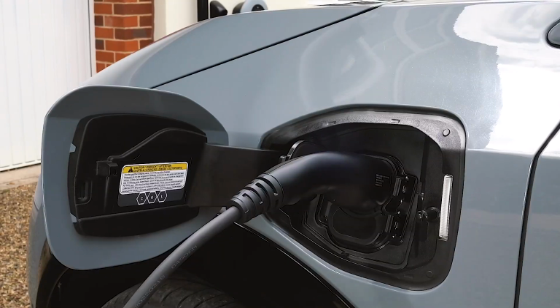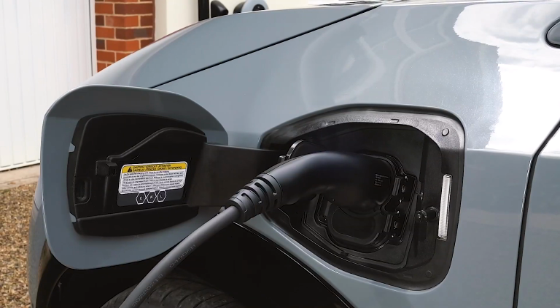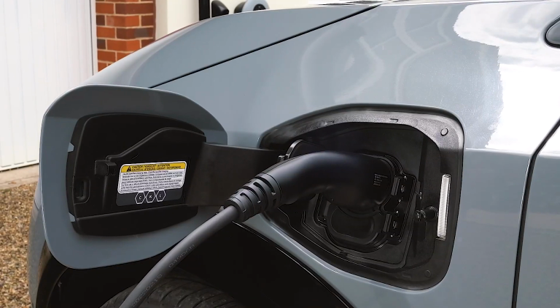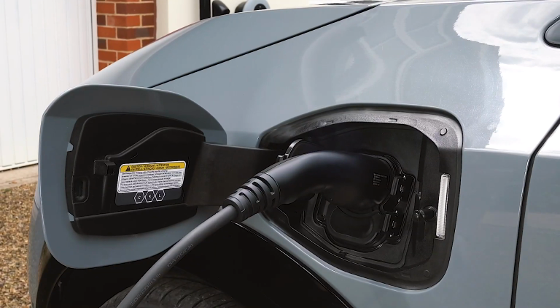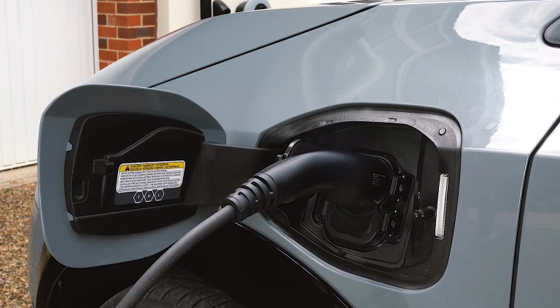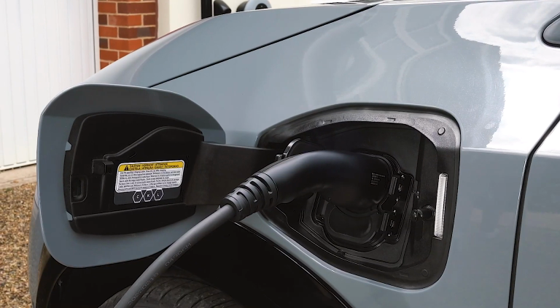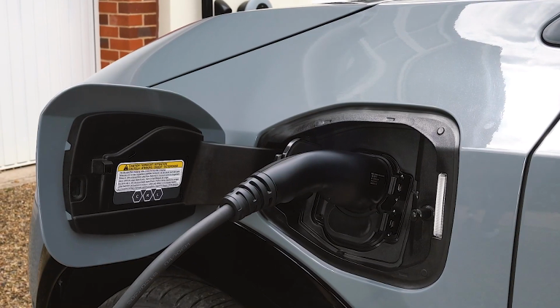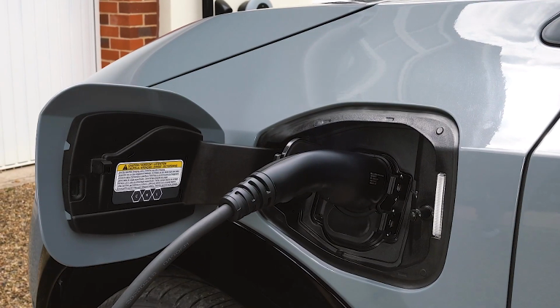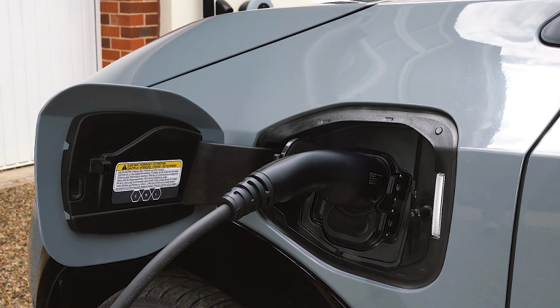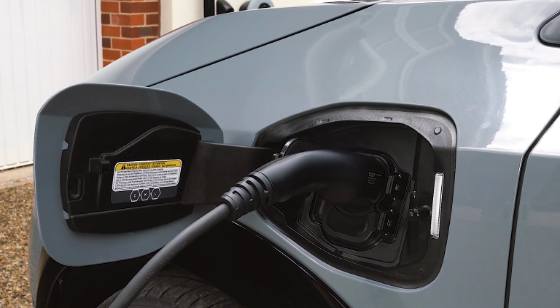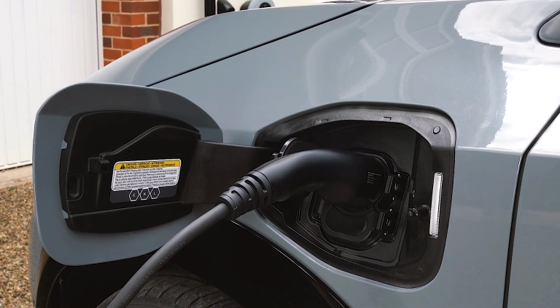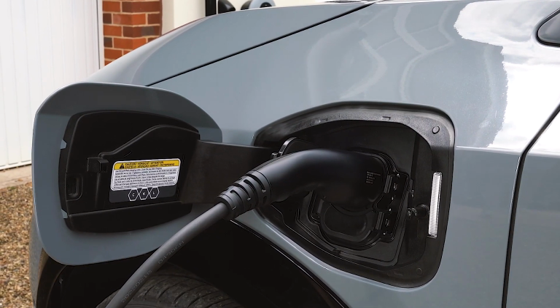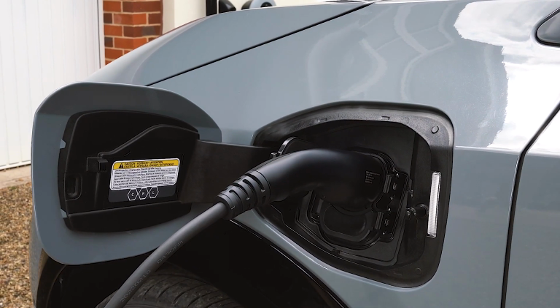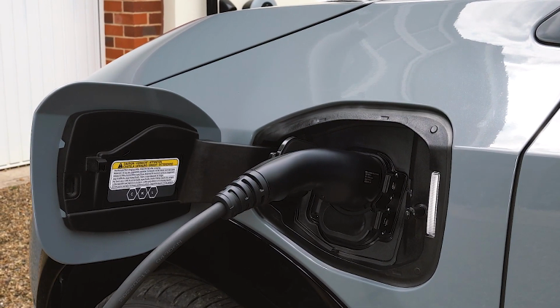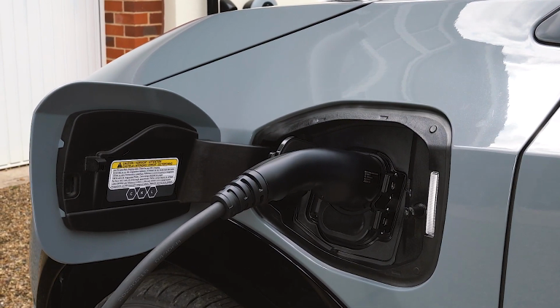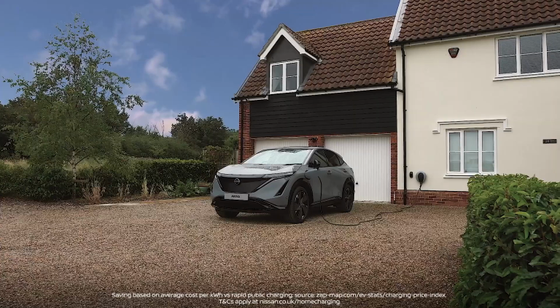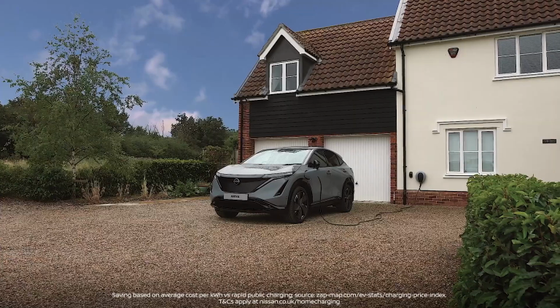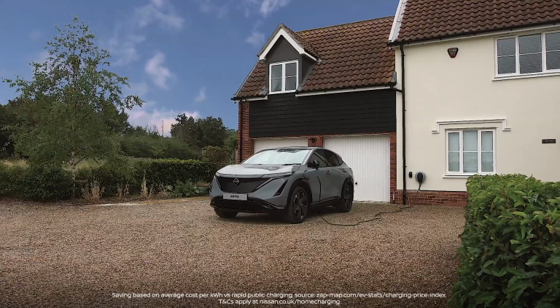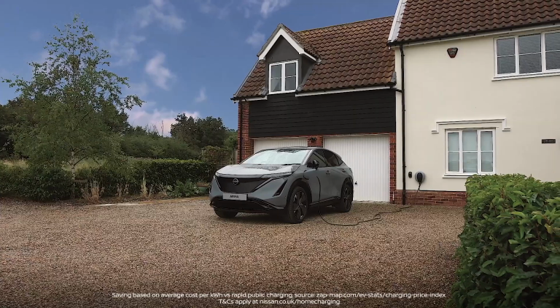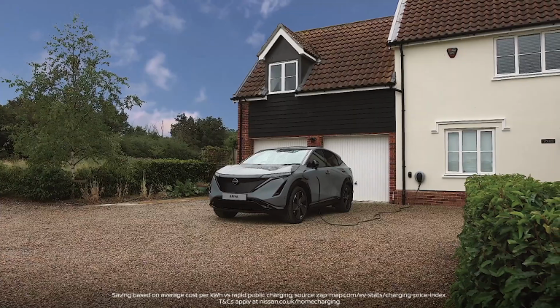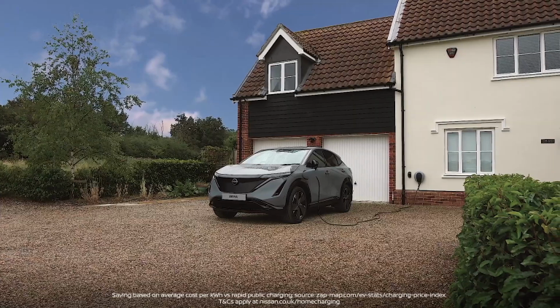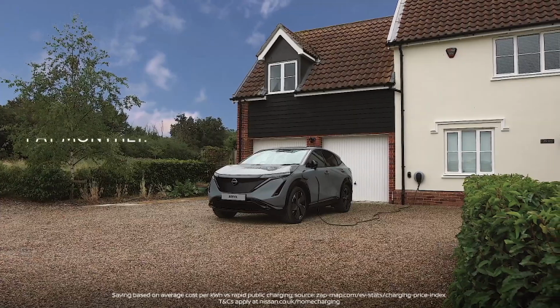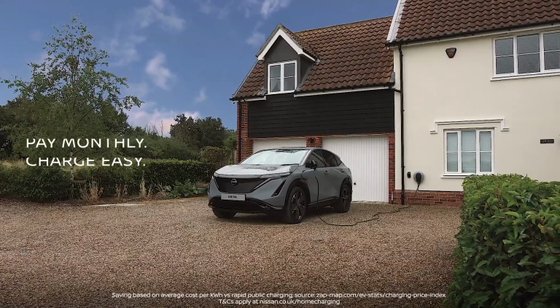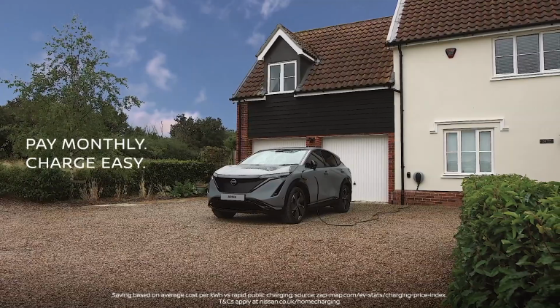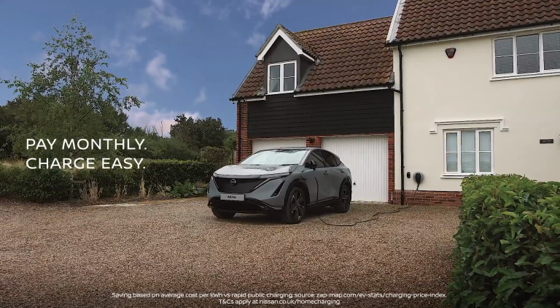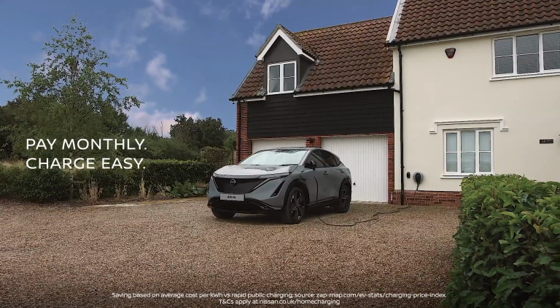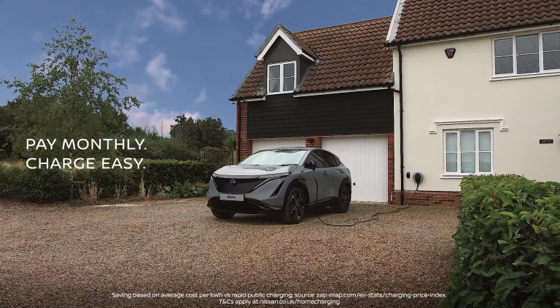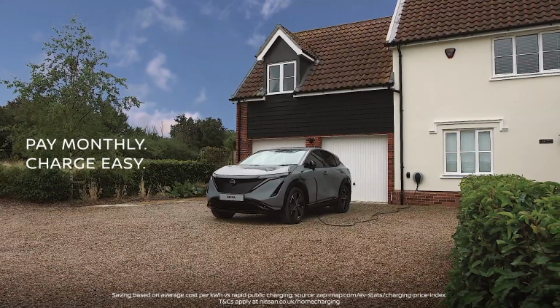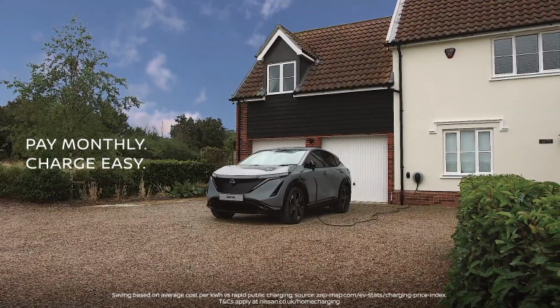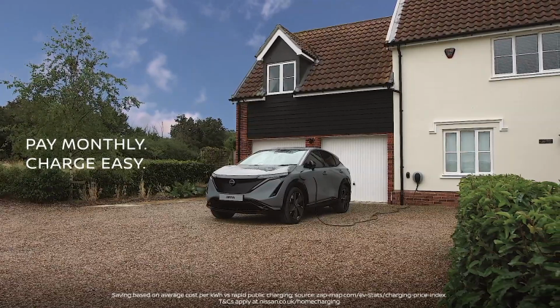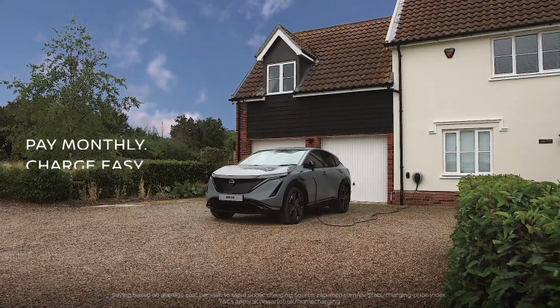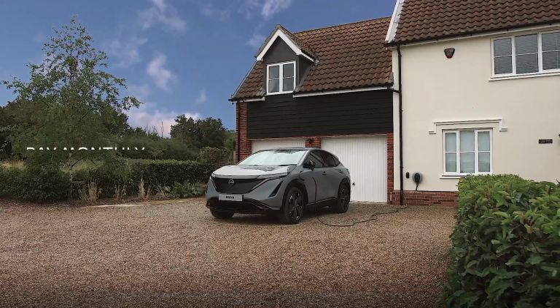To order, just ask your local Nissan dealer. Pay monthly, charge easy.